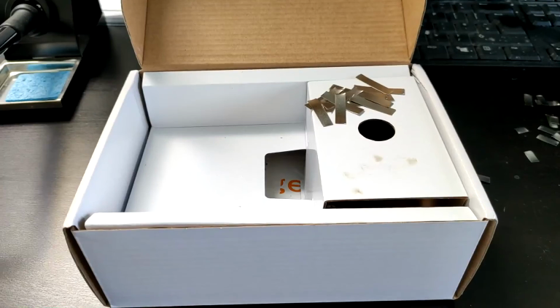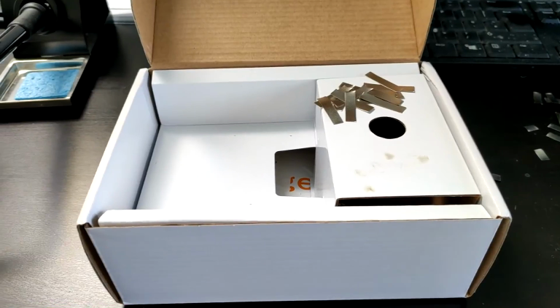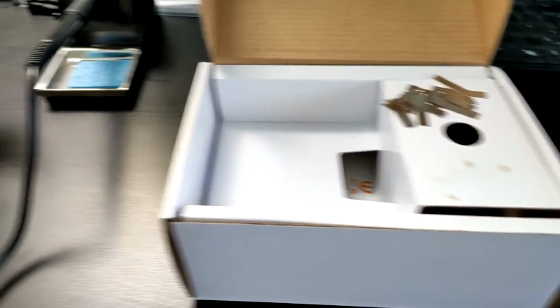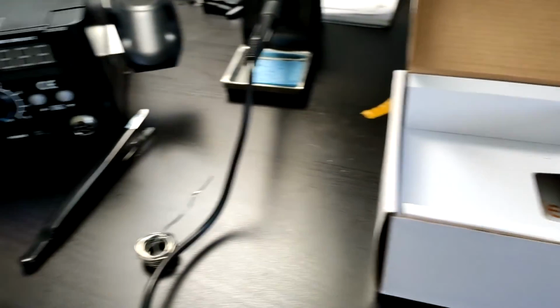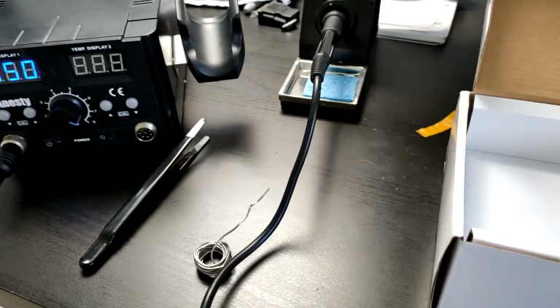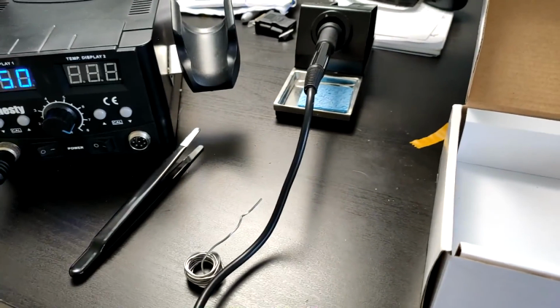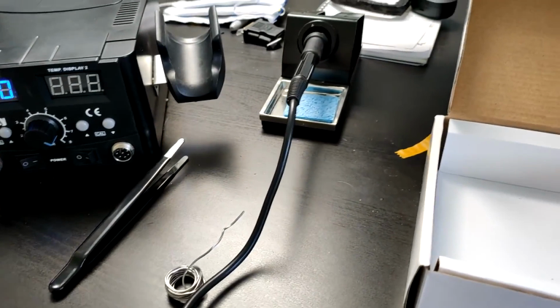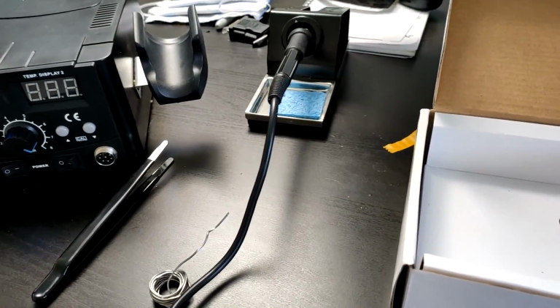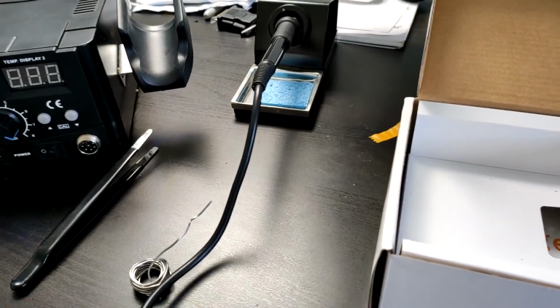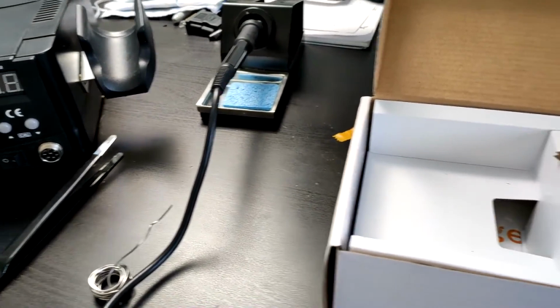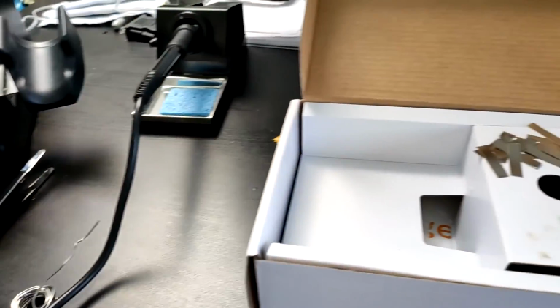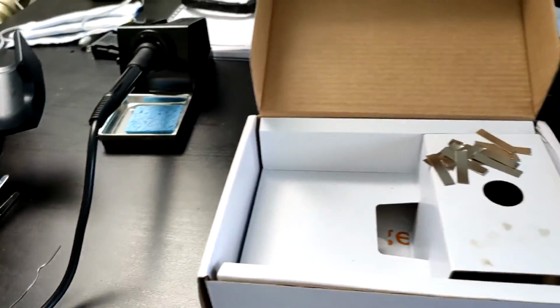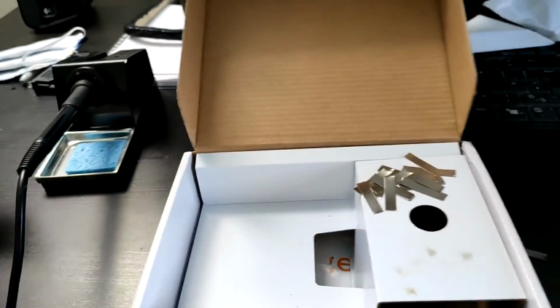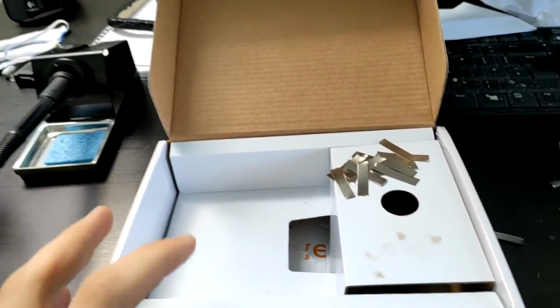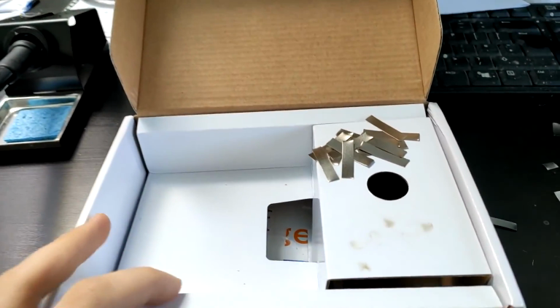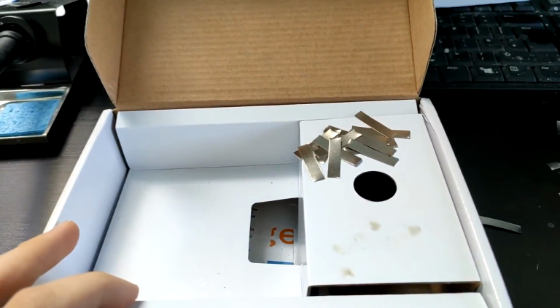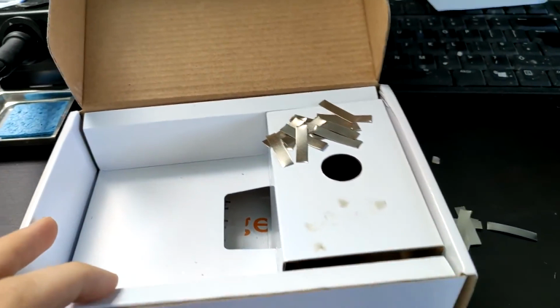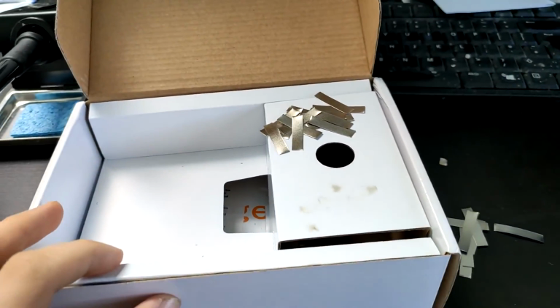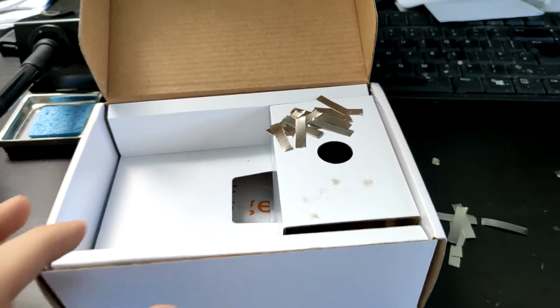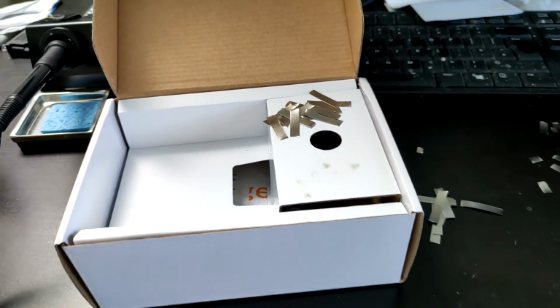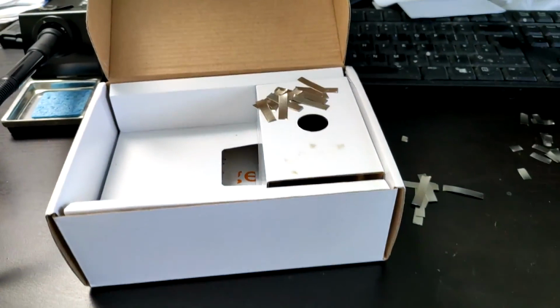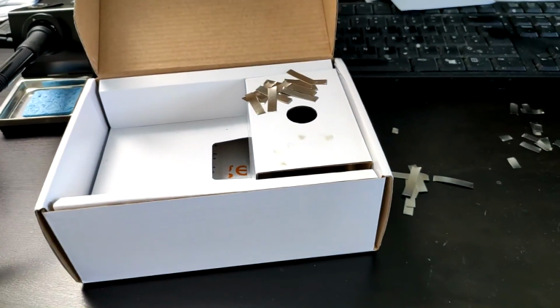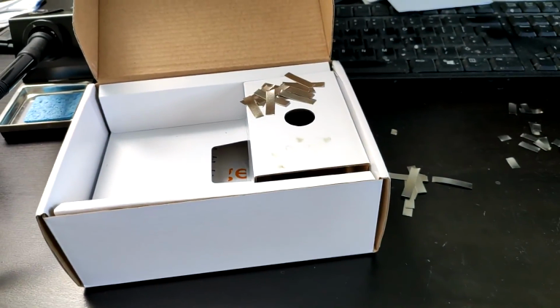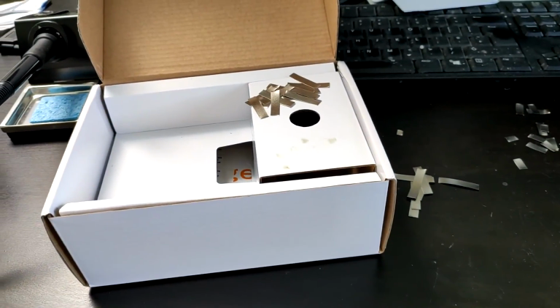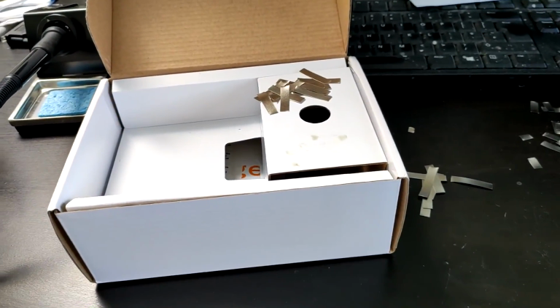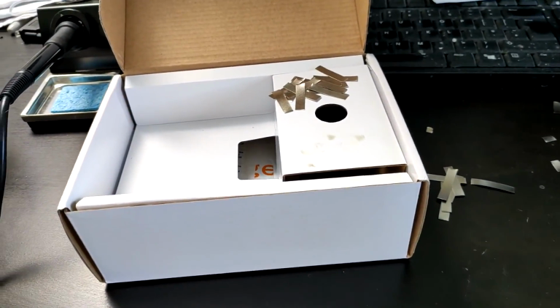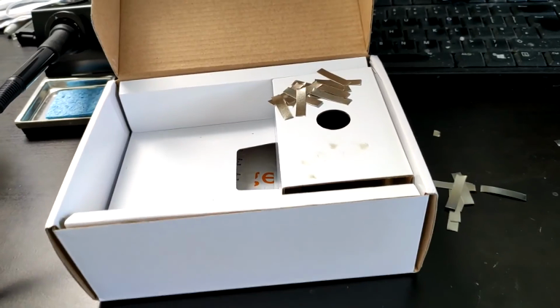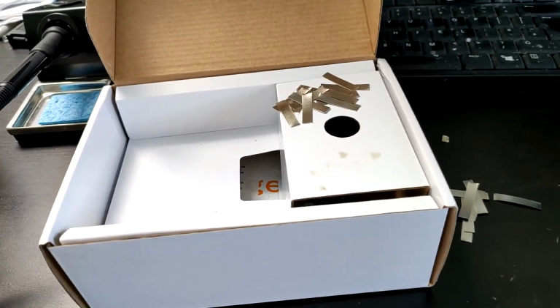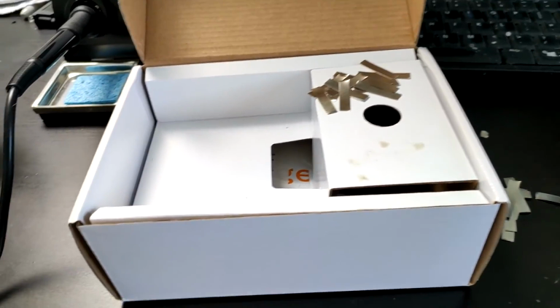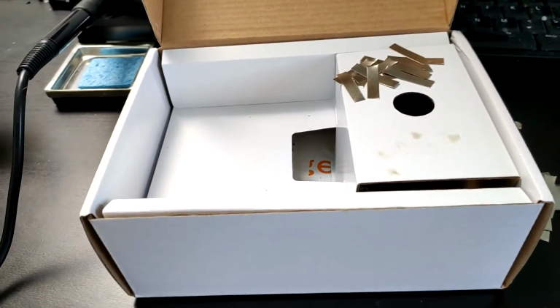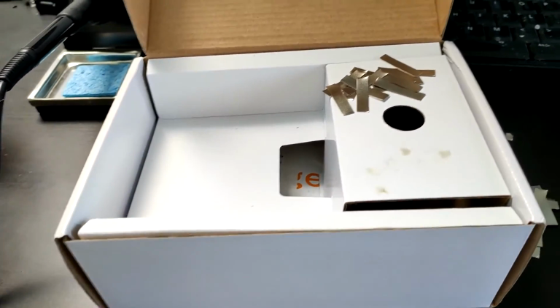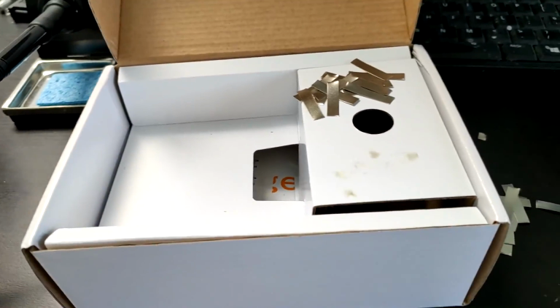What's up guys, it's Jack here, and this is part two of the electric skateboard, and we're upgrading the battery.